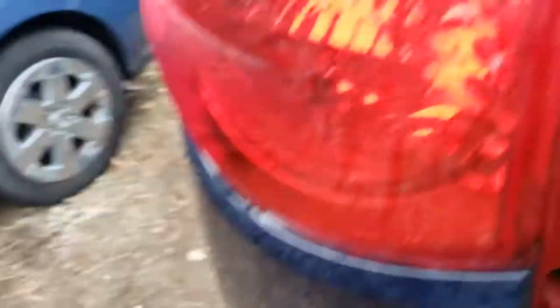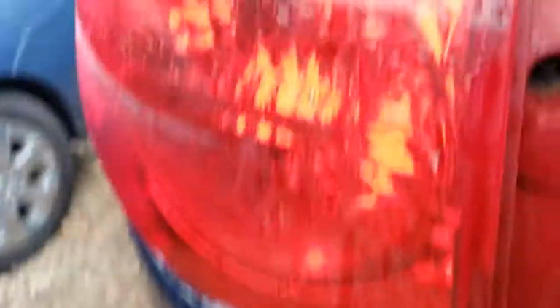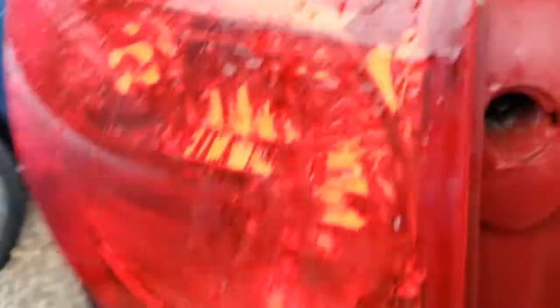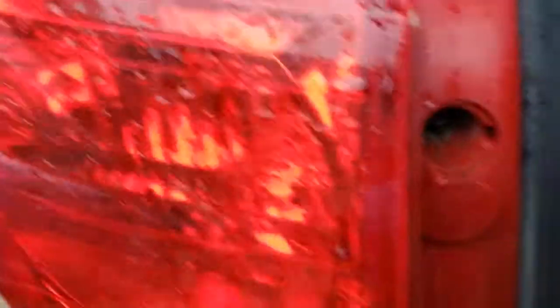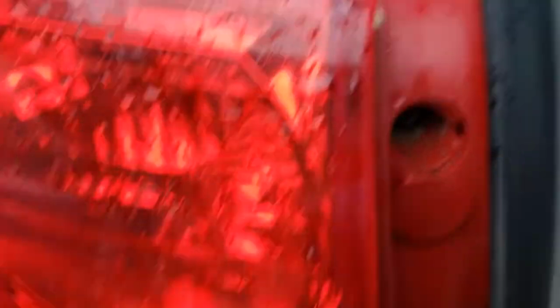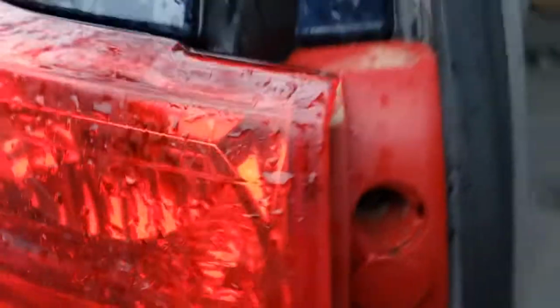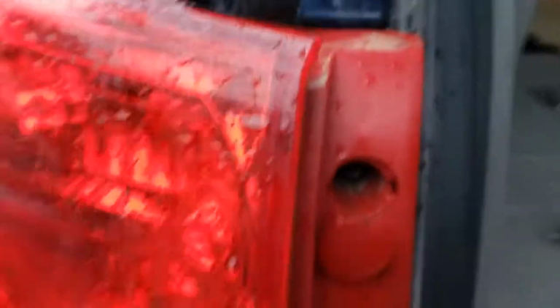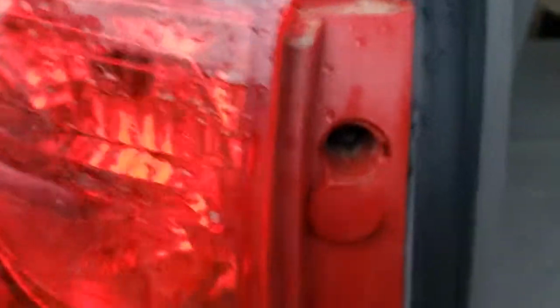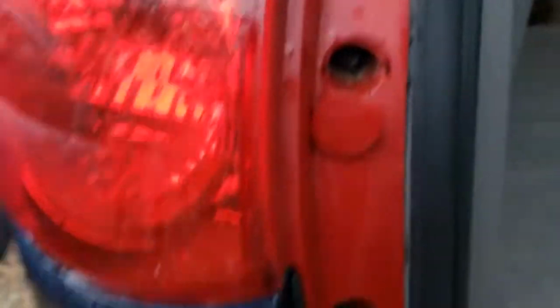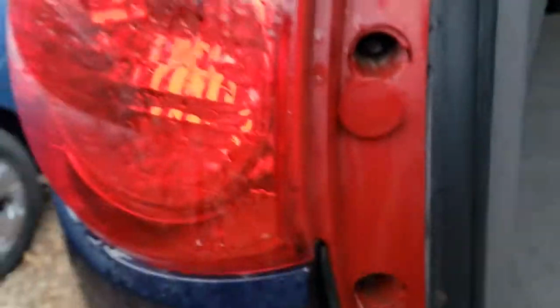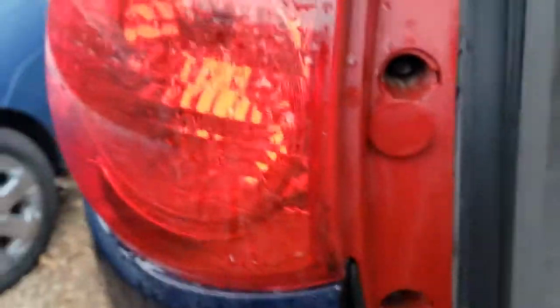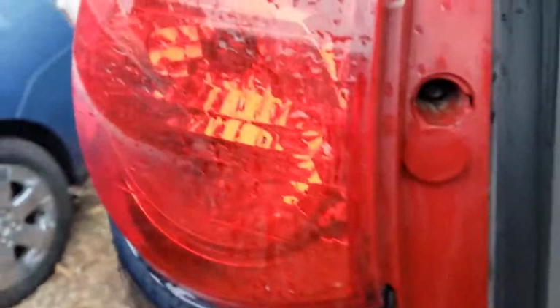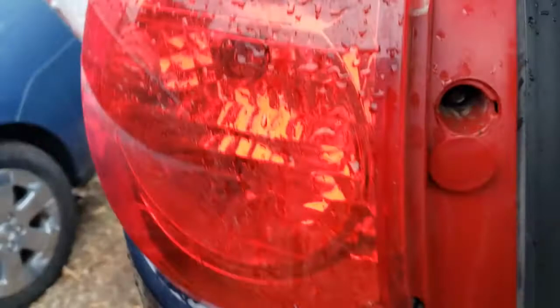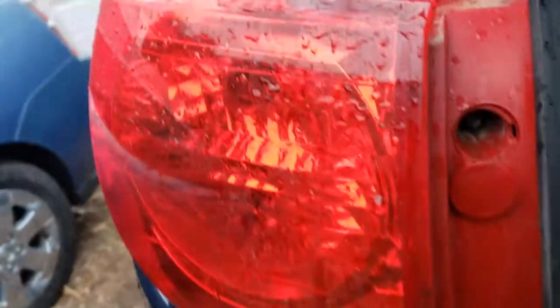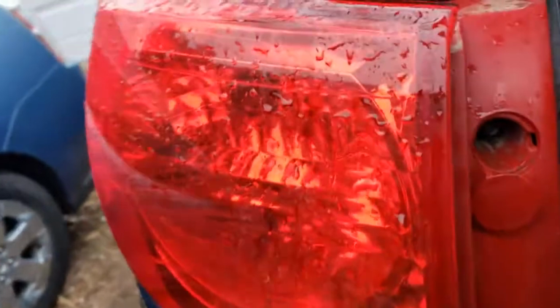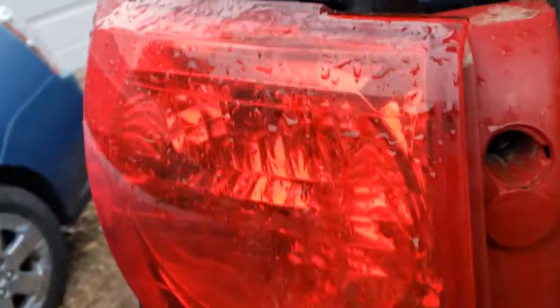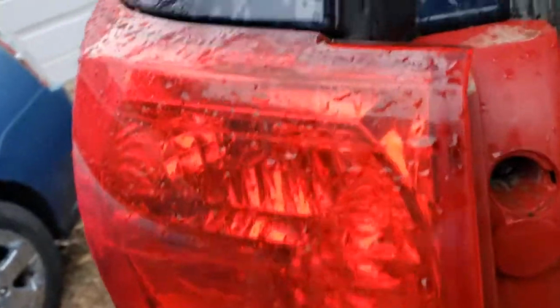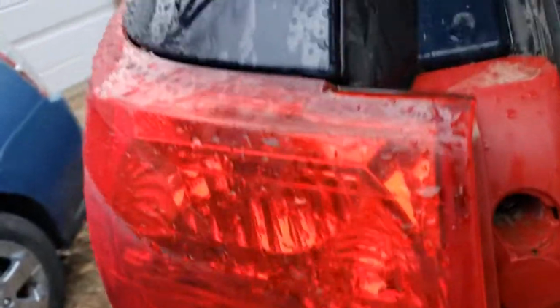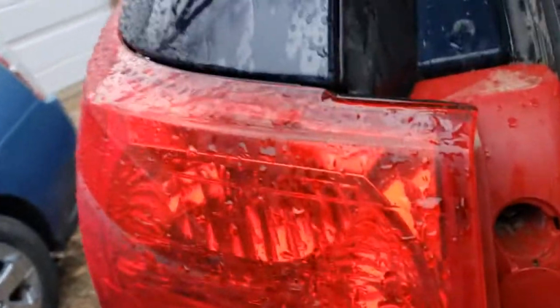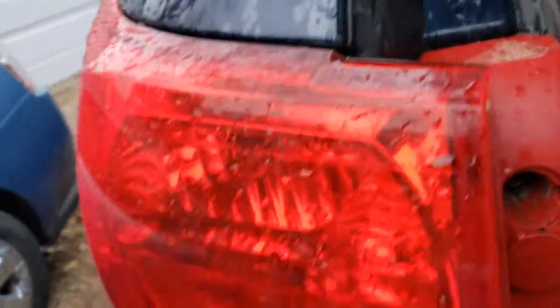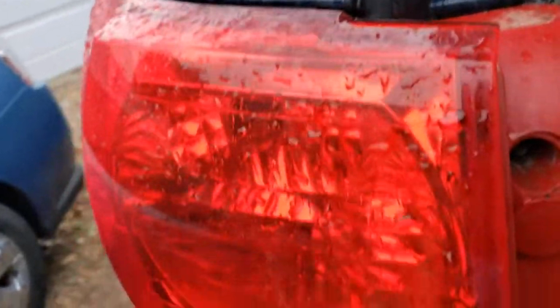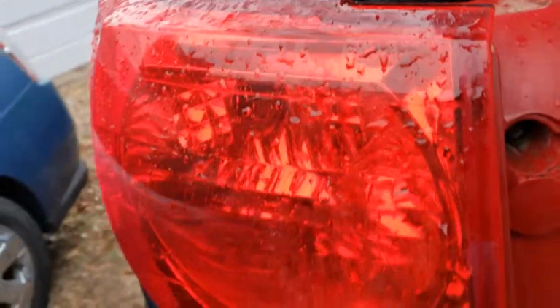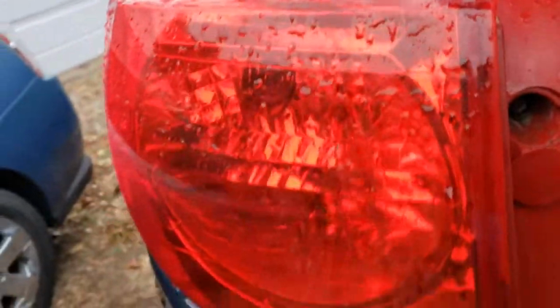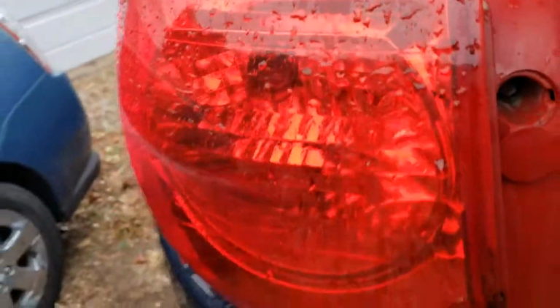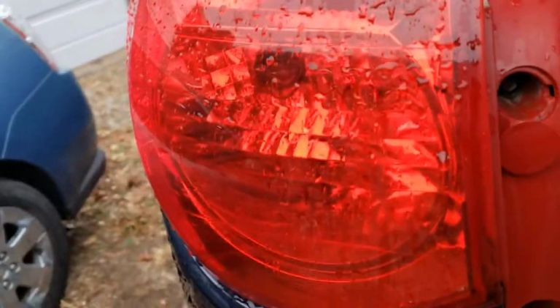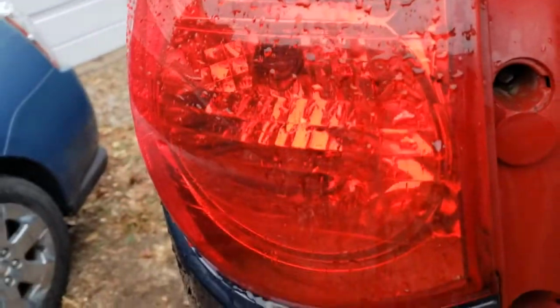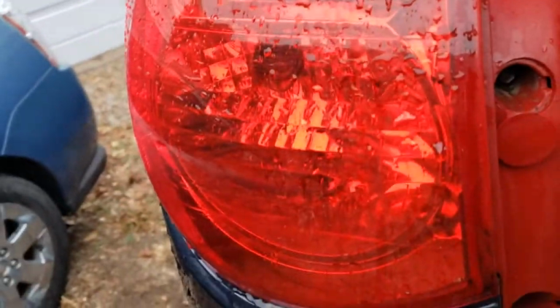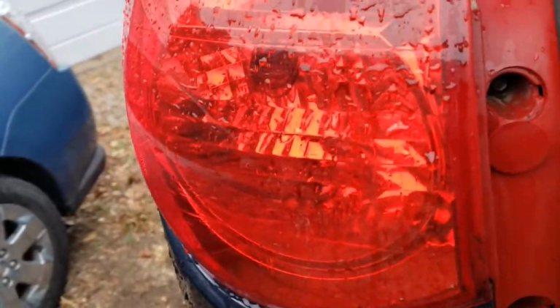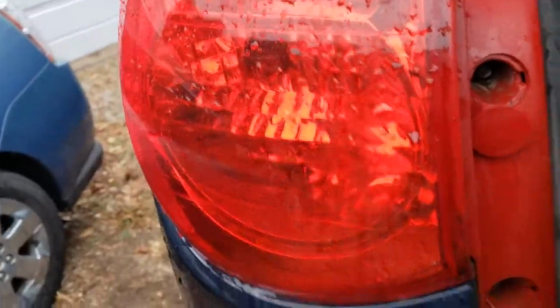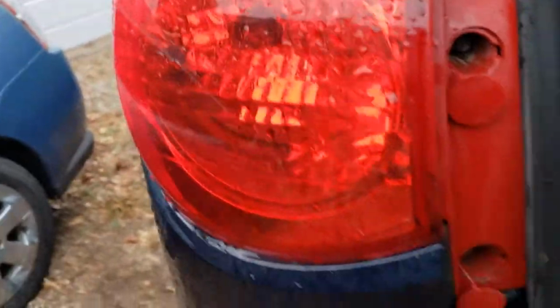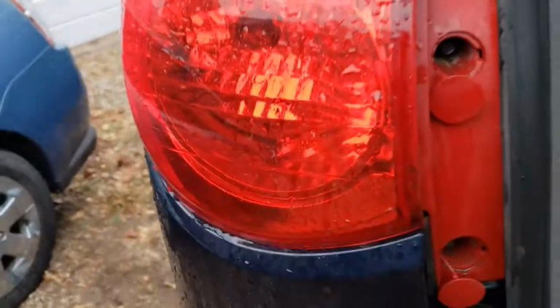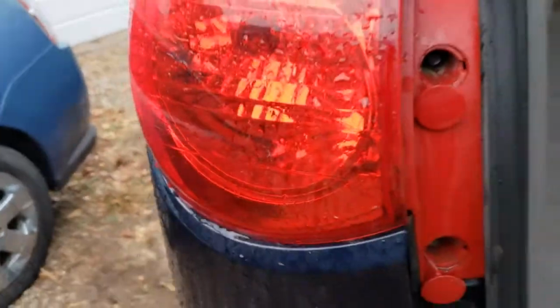With those two screws out, we can just pull the taillight straight back.